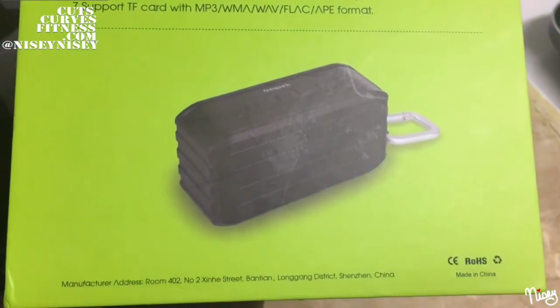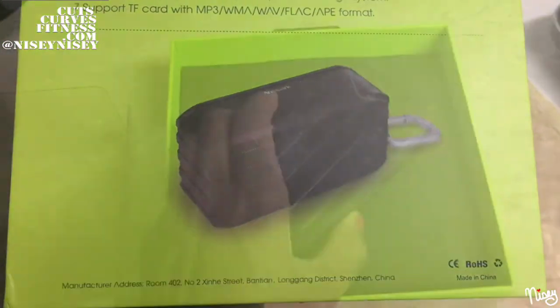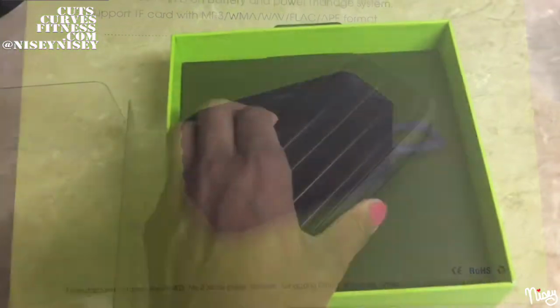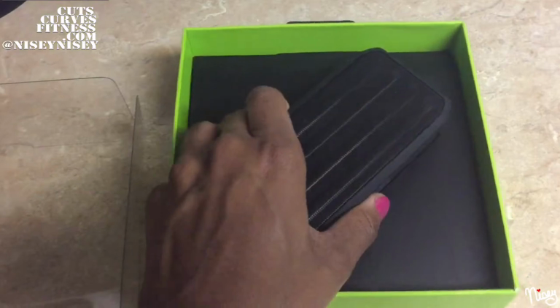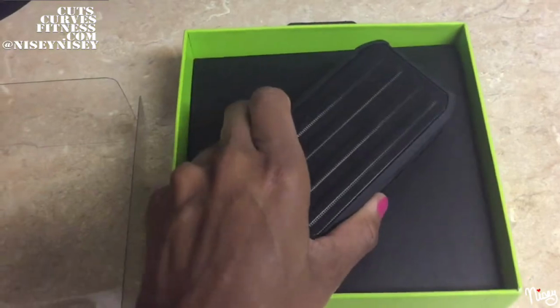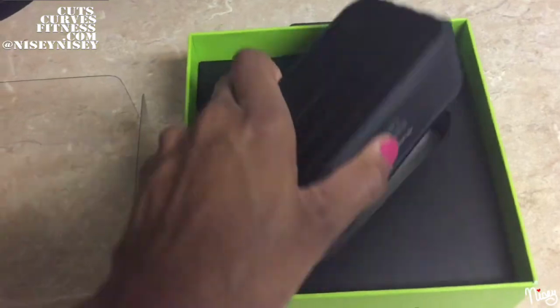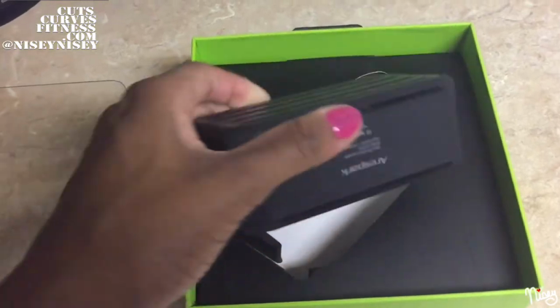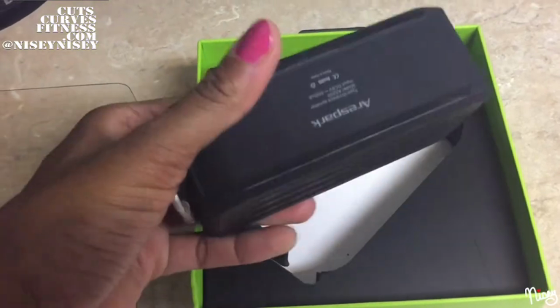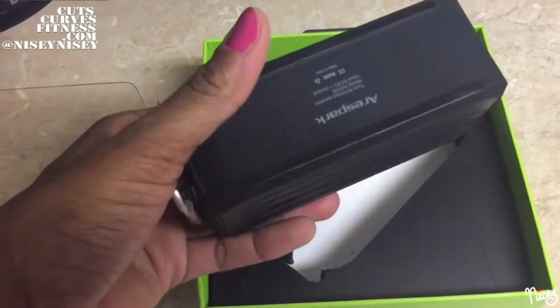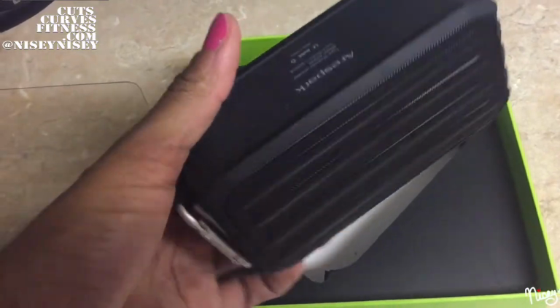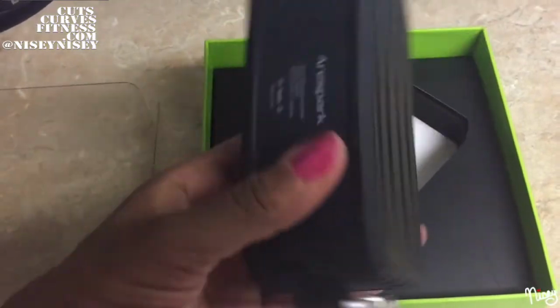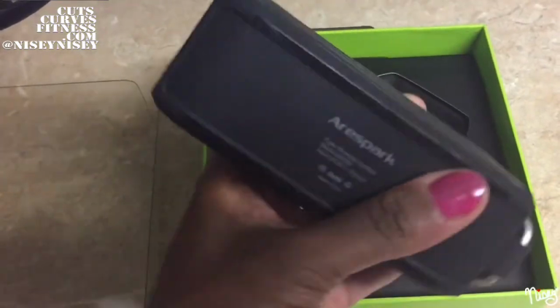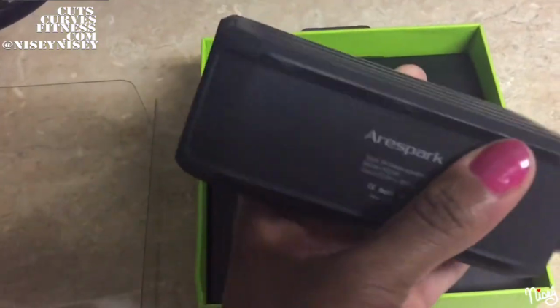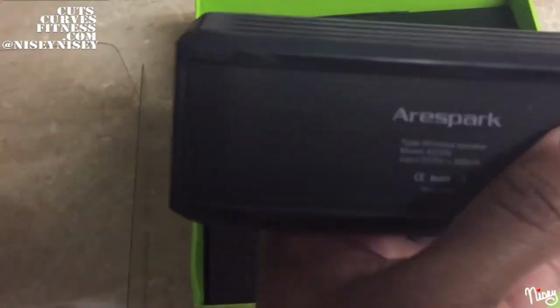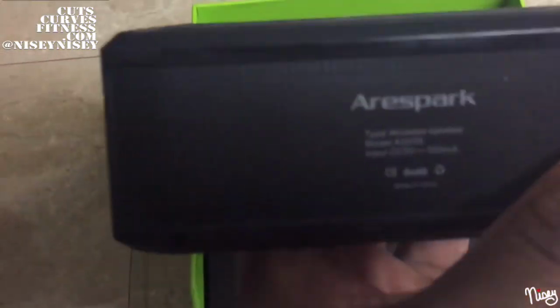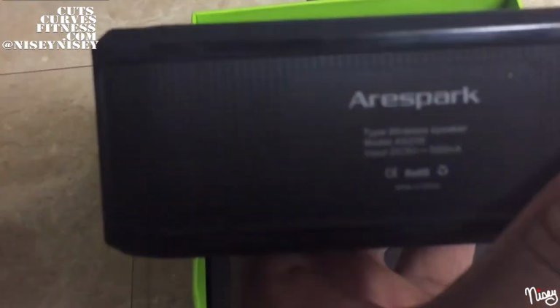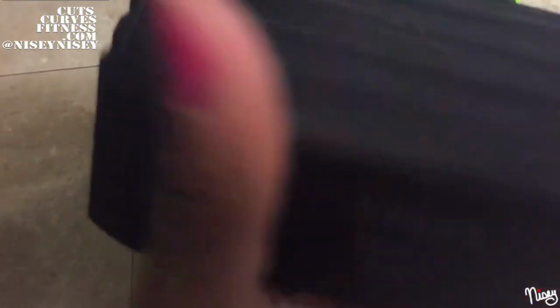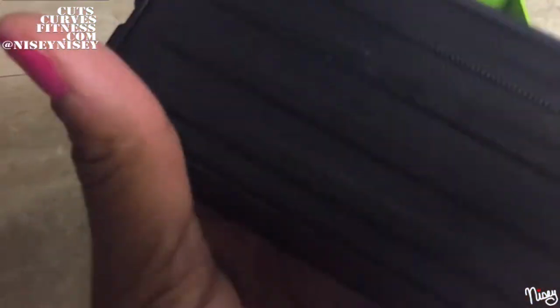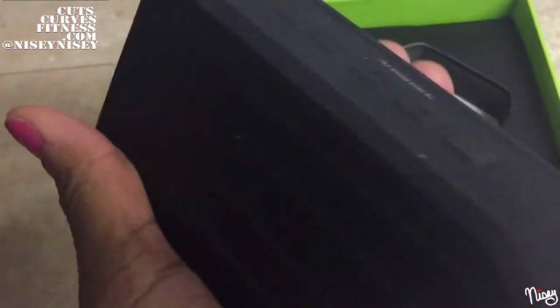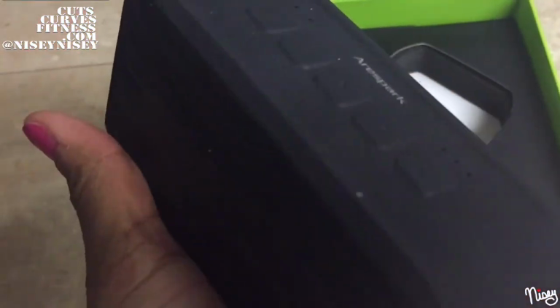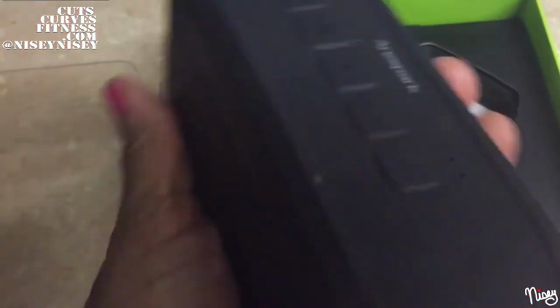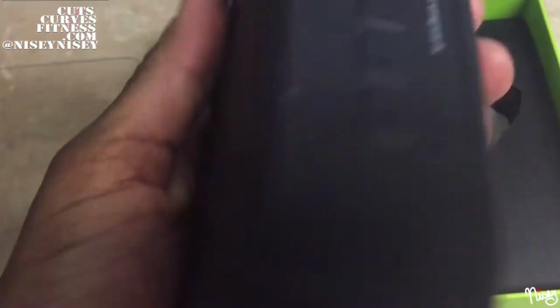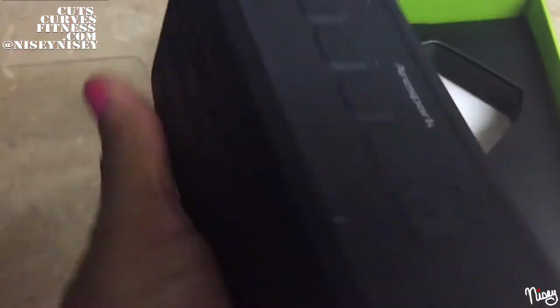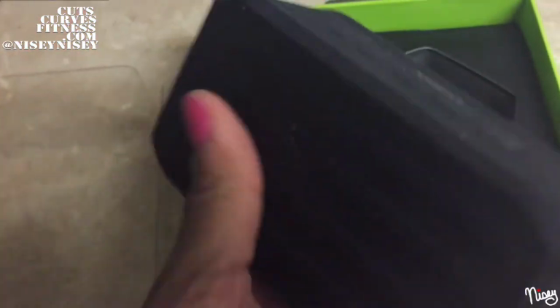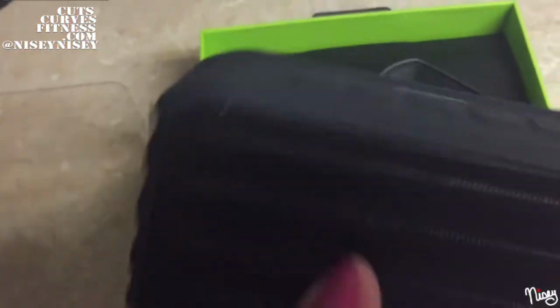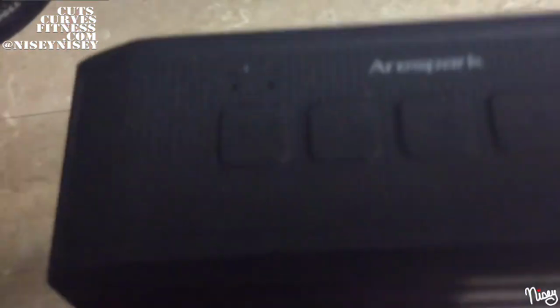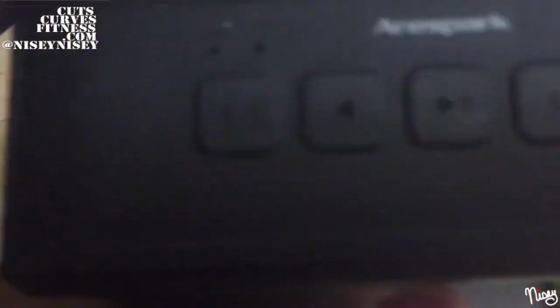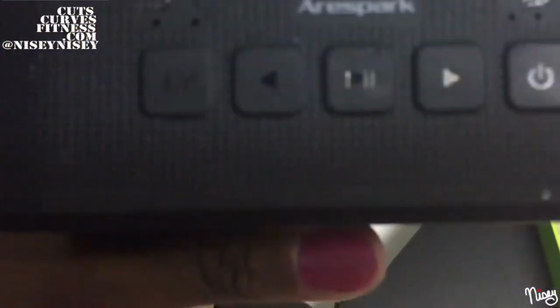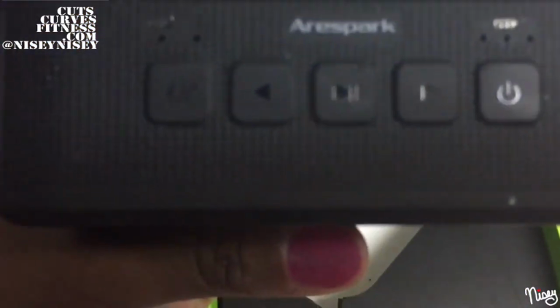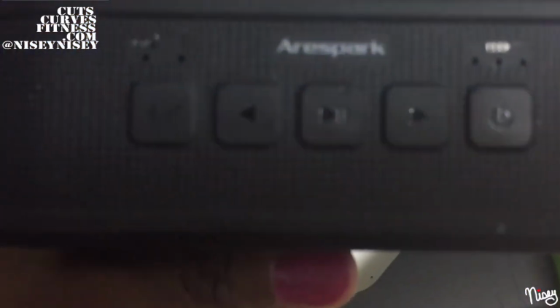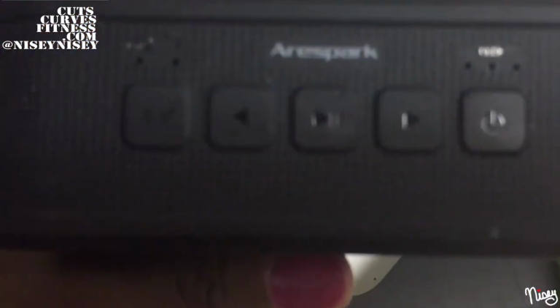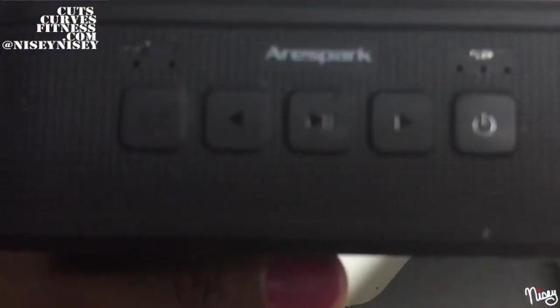As you take it out, you can feel it has a nice weight to it. It is not heavy, but it is not flimsy at all.